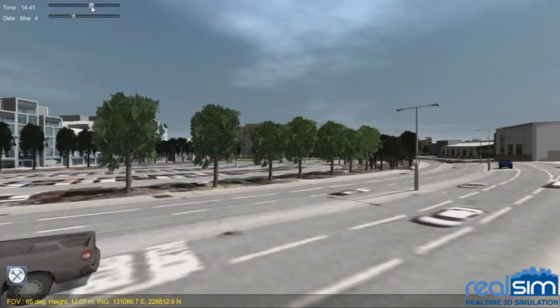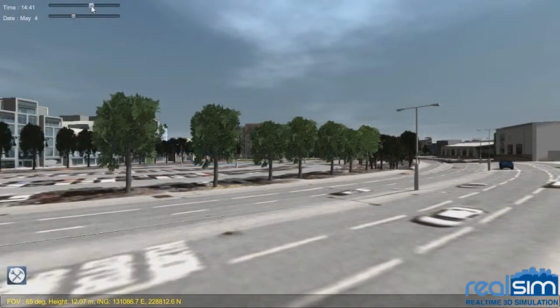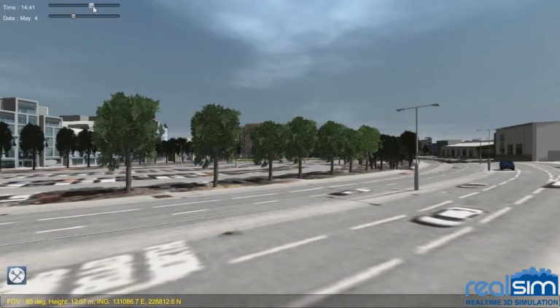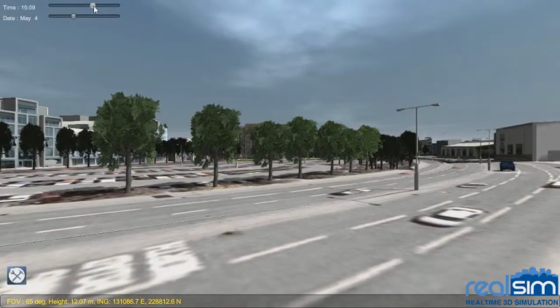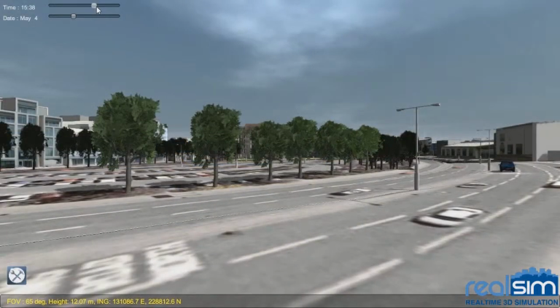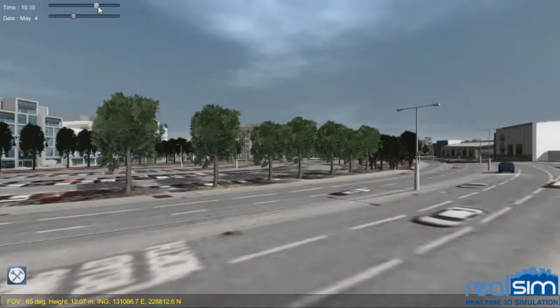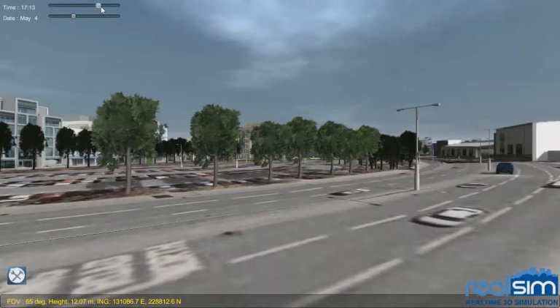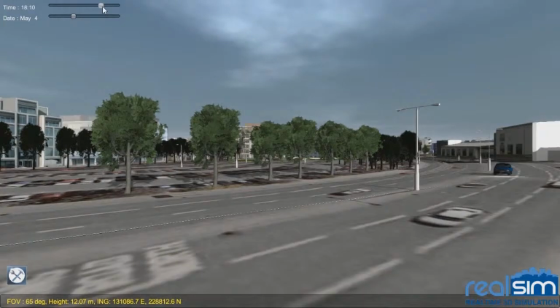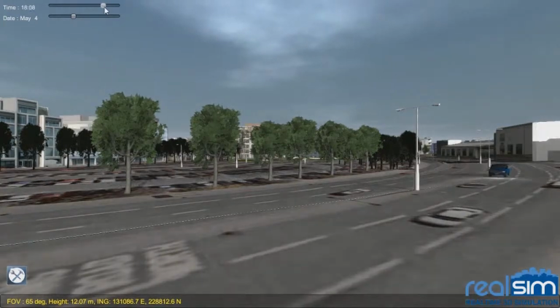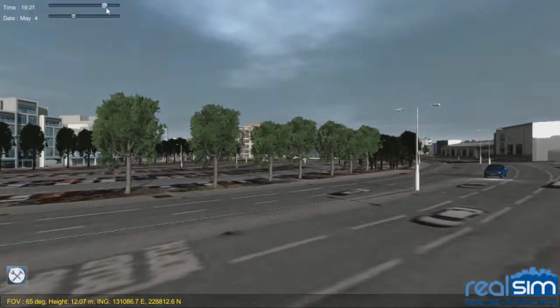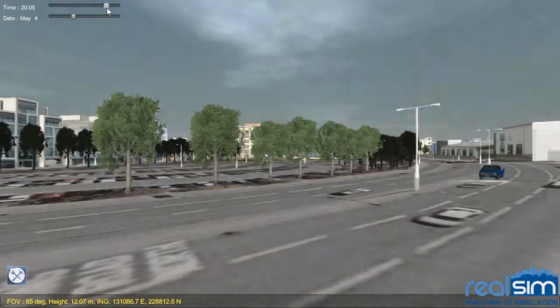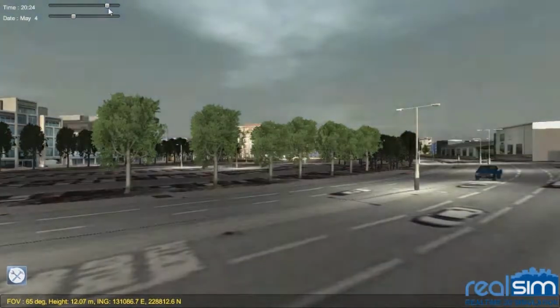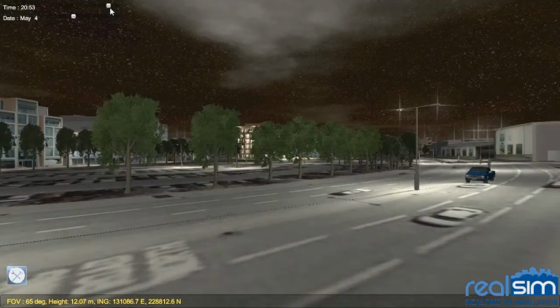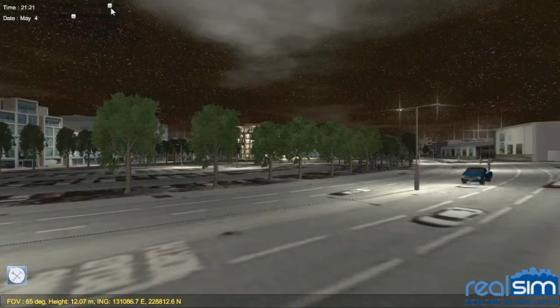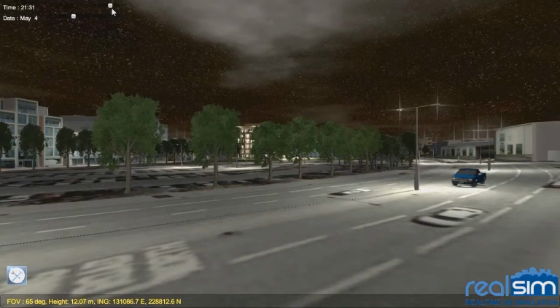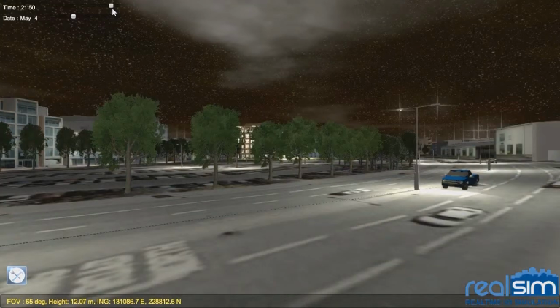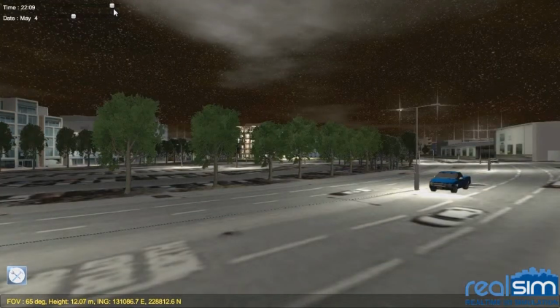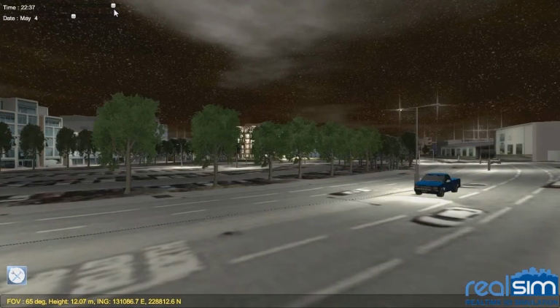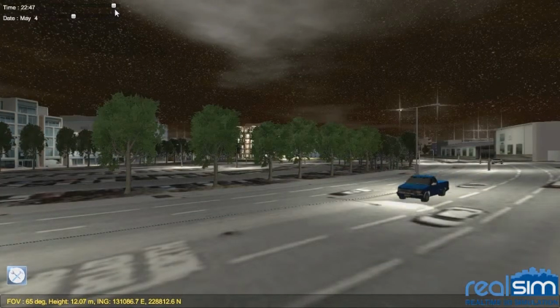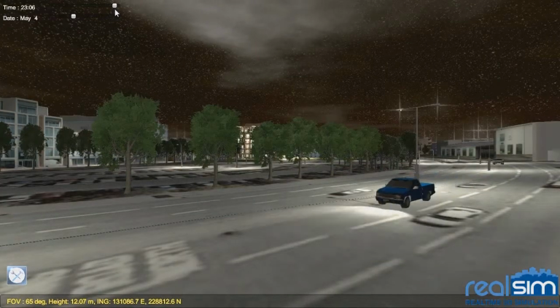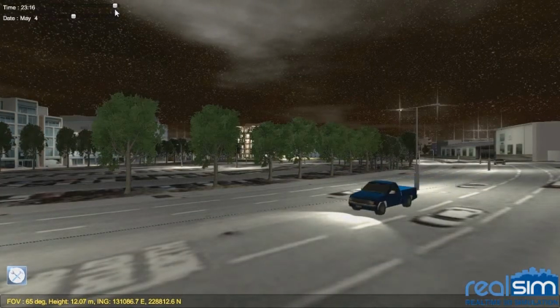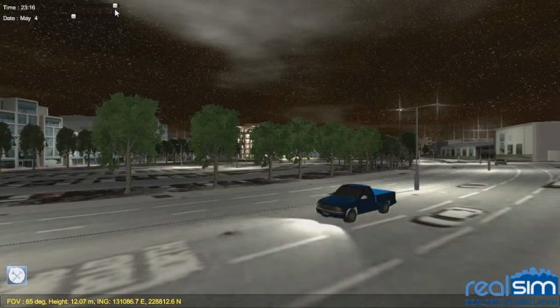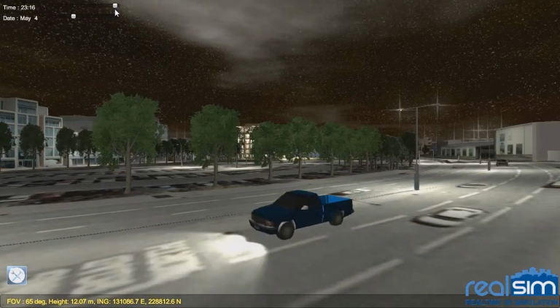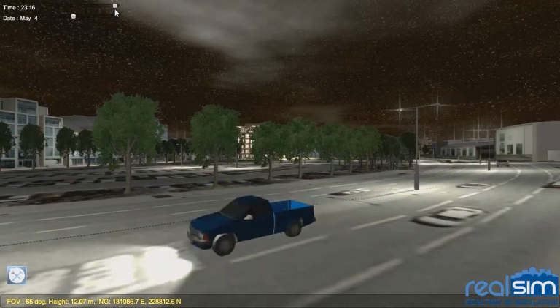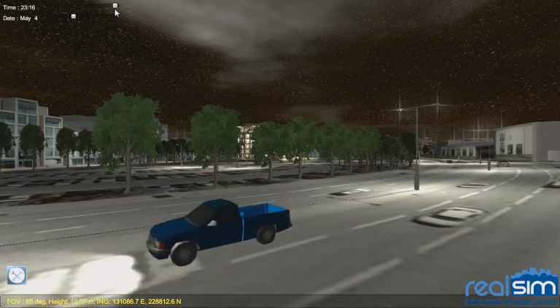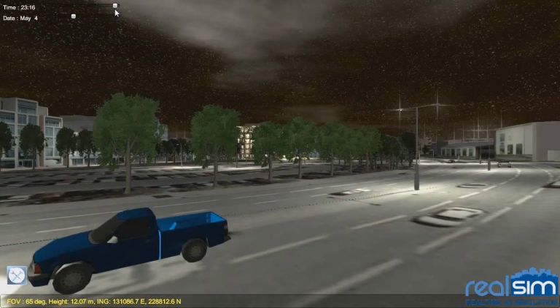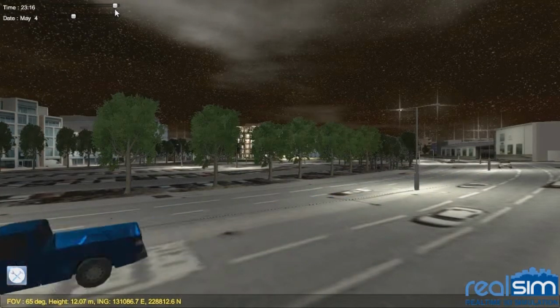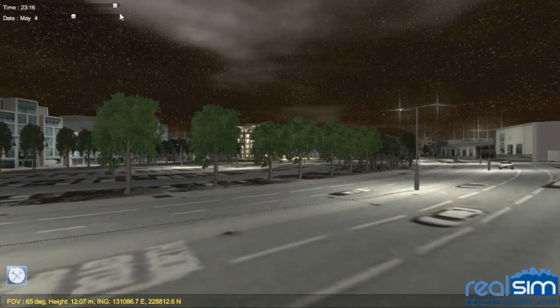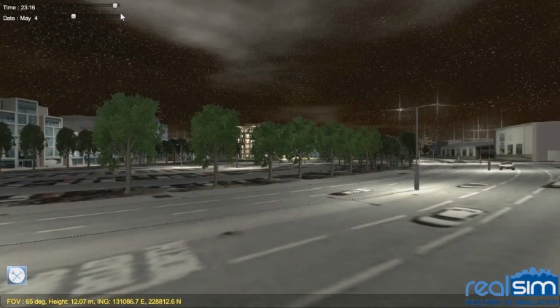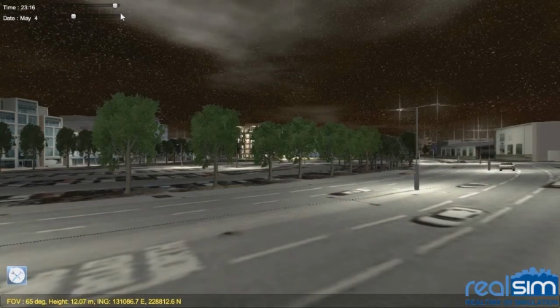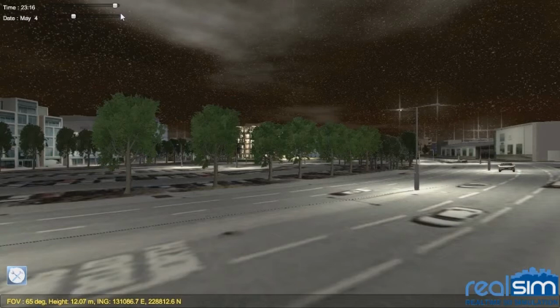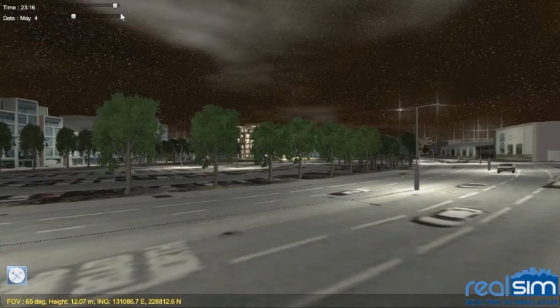And when the sun goes down, we can display the world at night, illuminated by street and building lights.